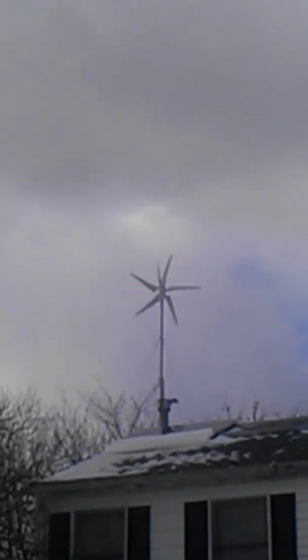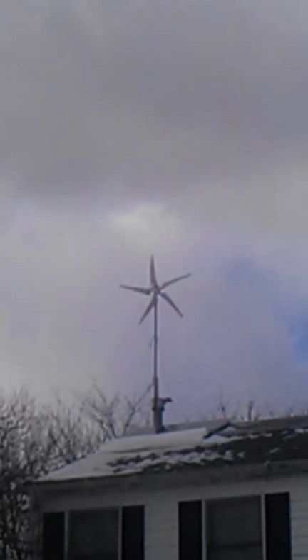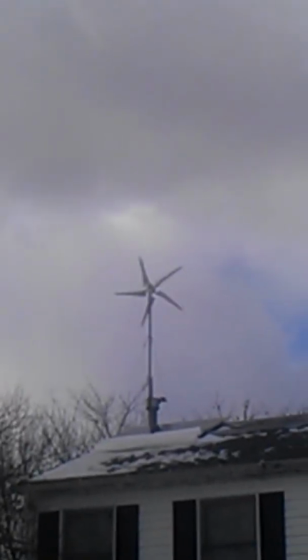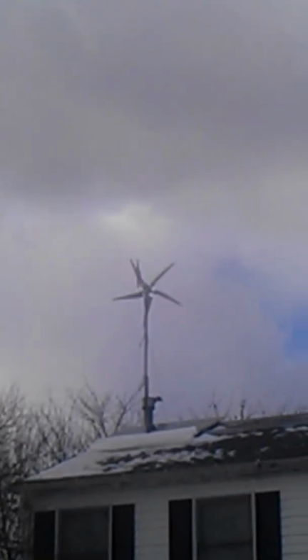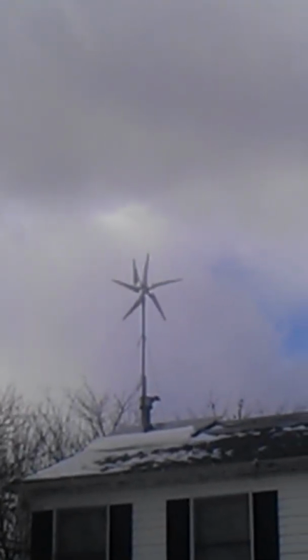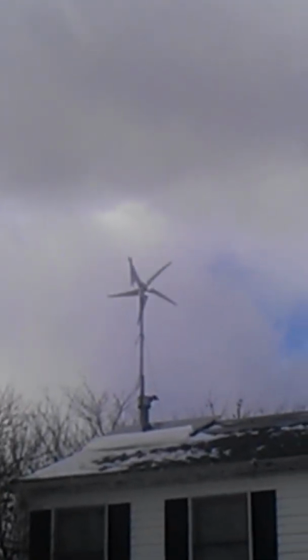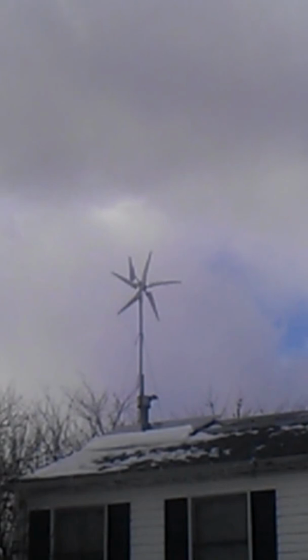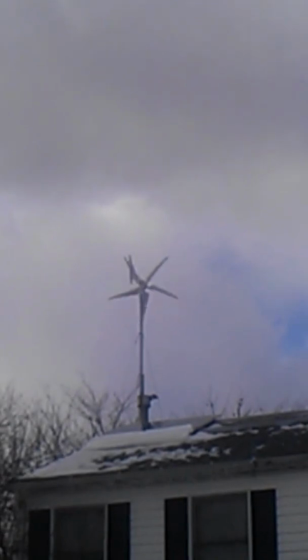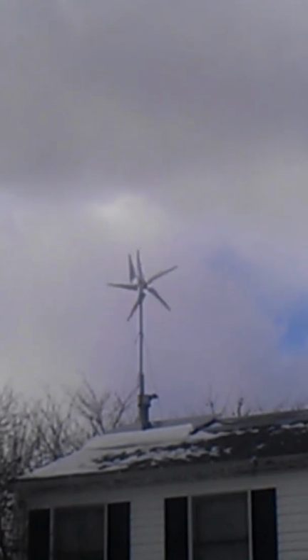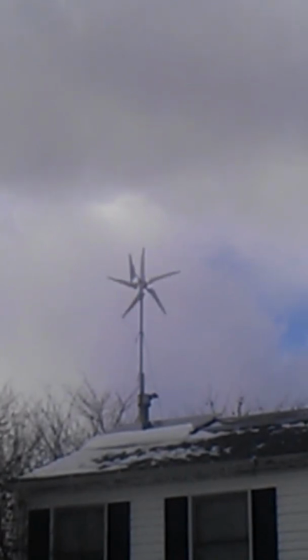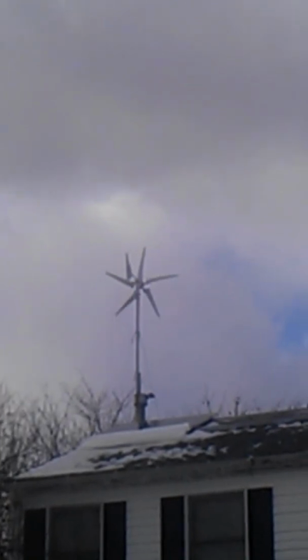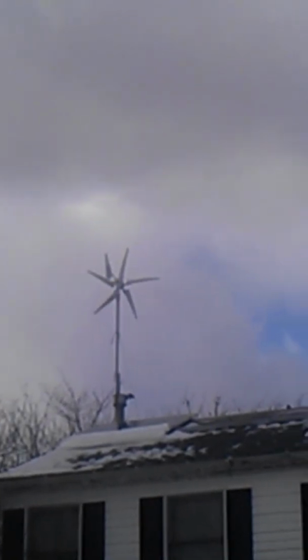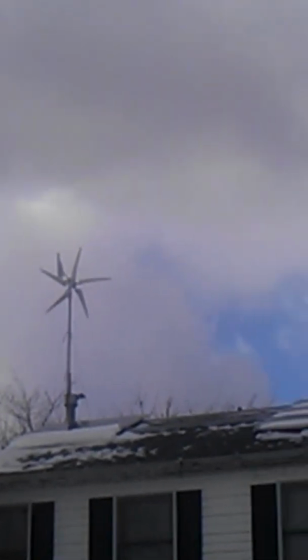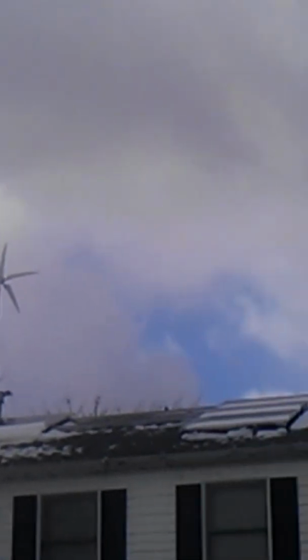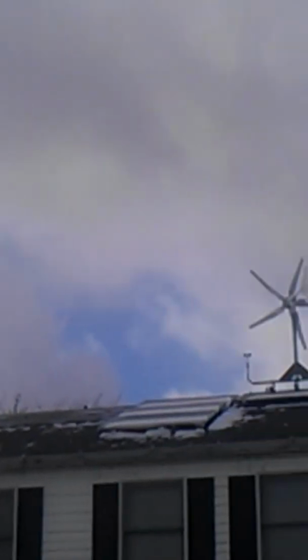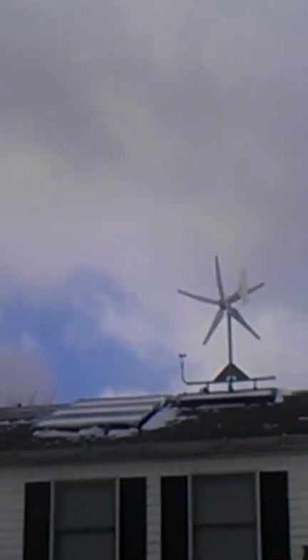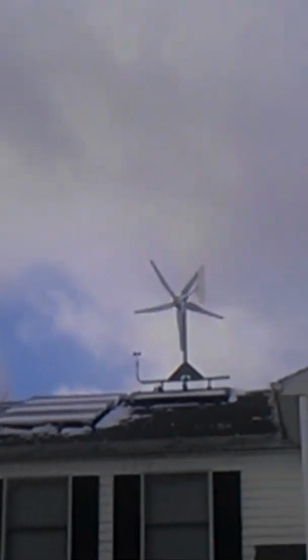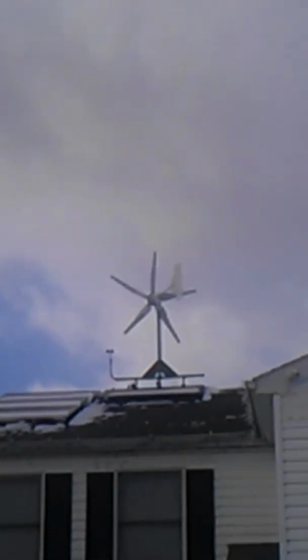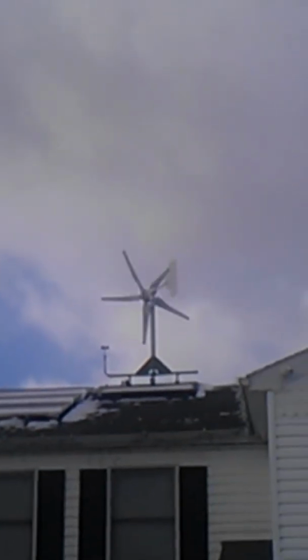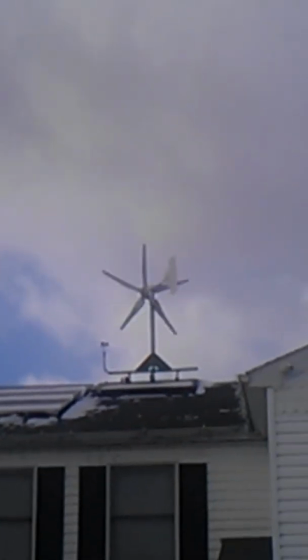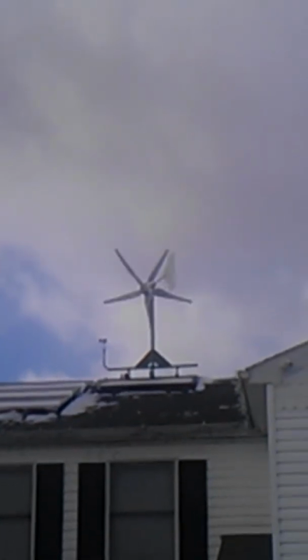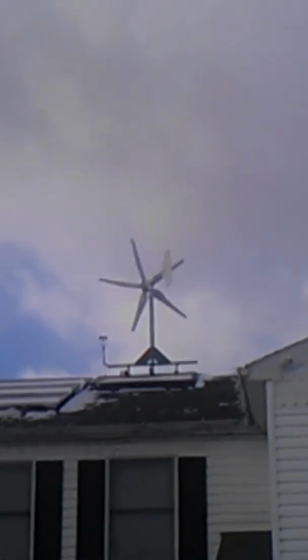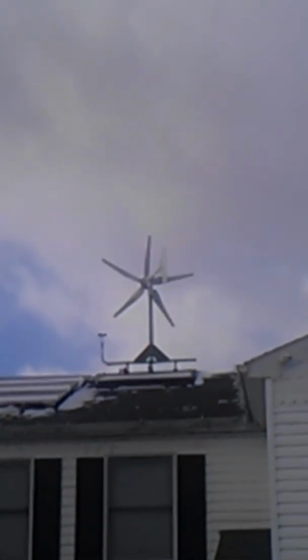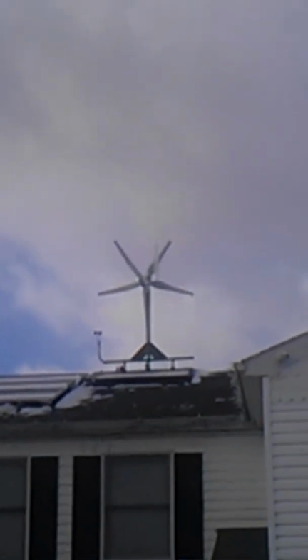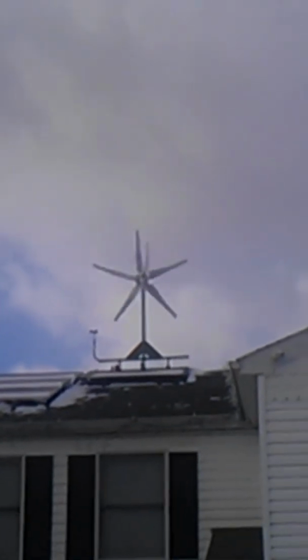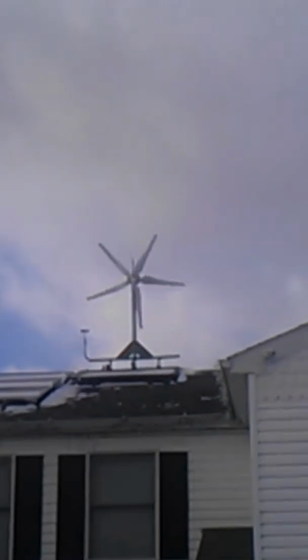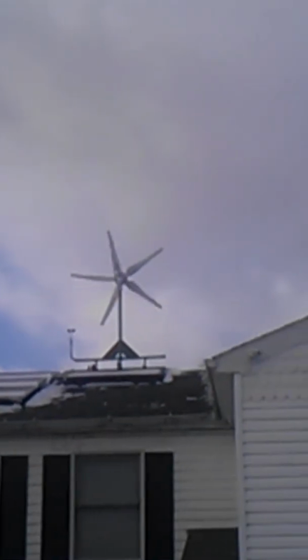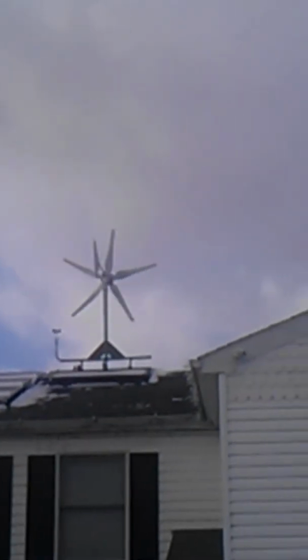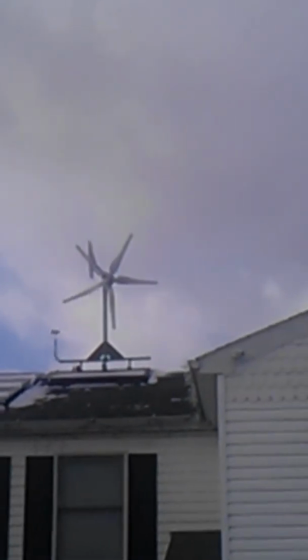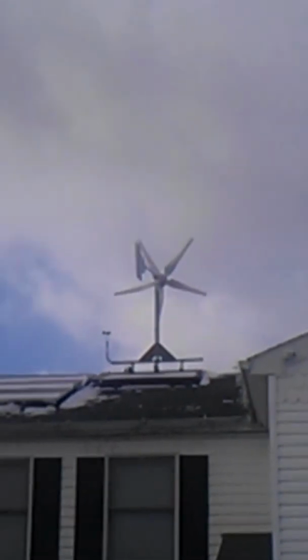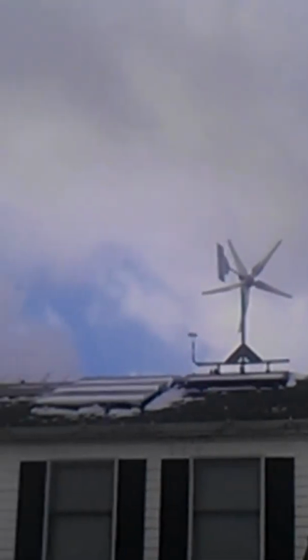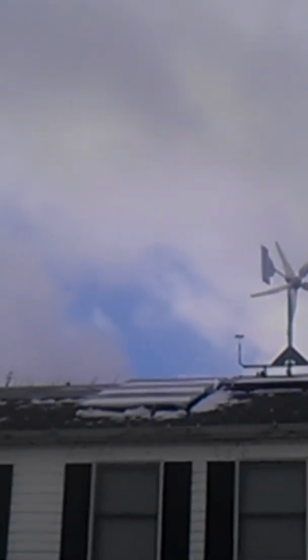And over there is the HY600. They're all moving pretty good. I'll let you hear the sound of them.